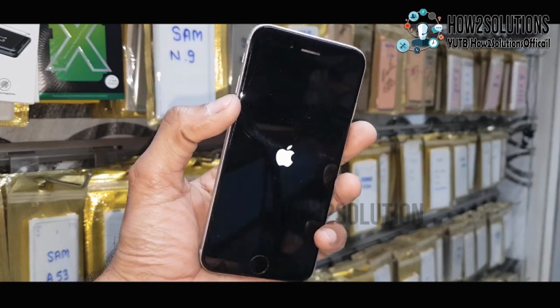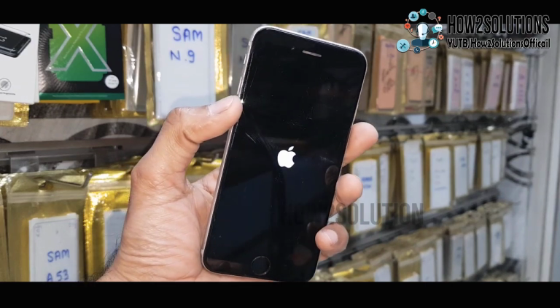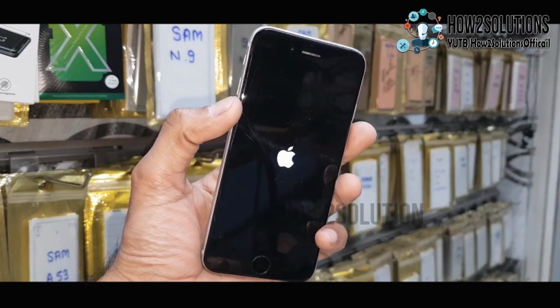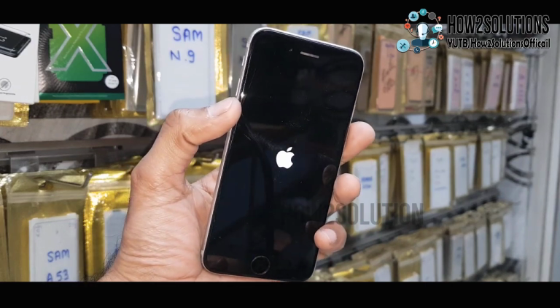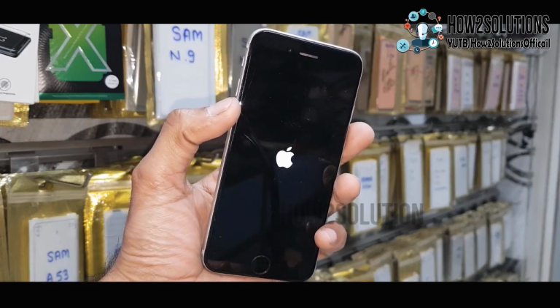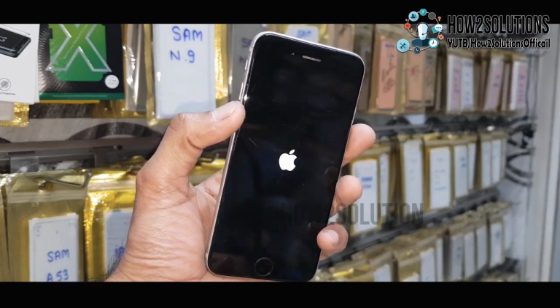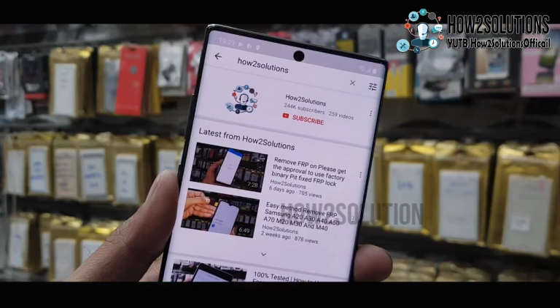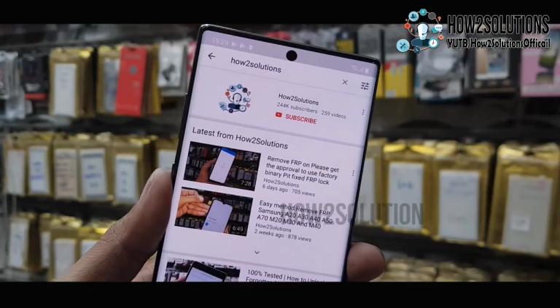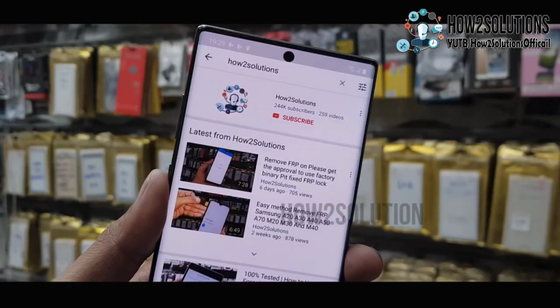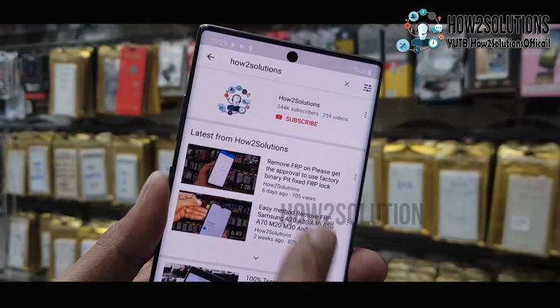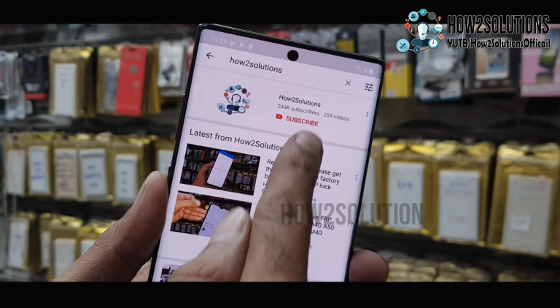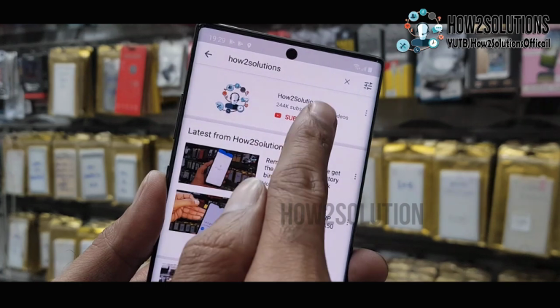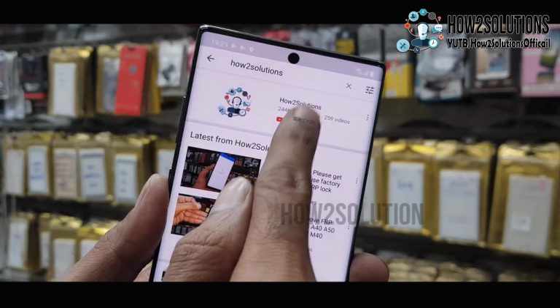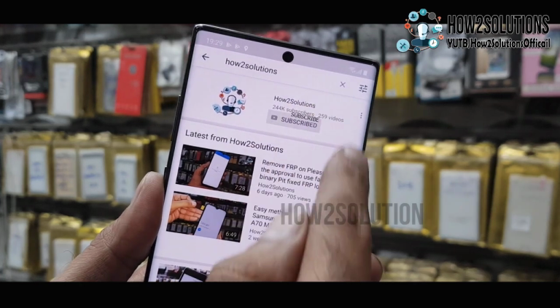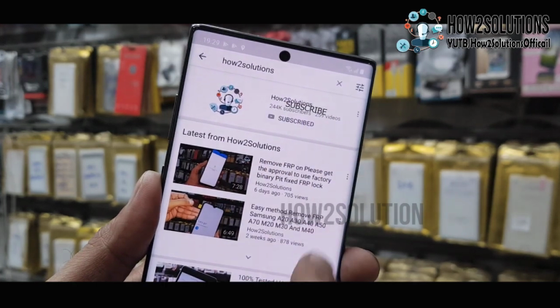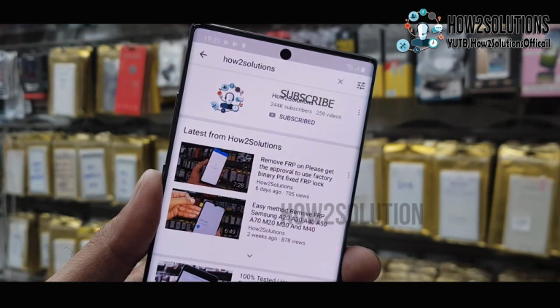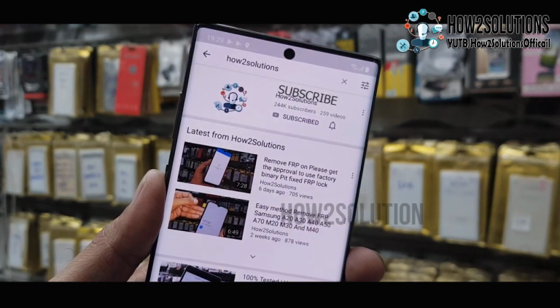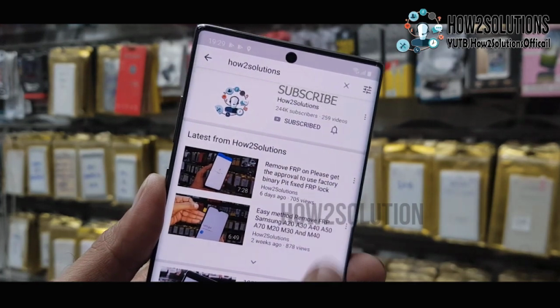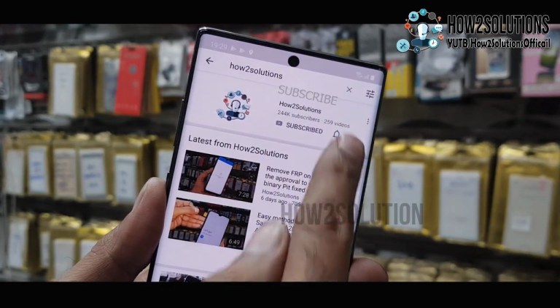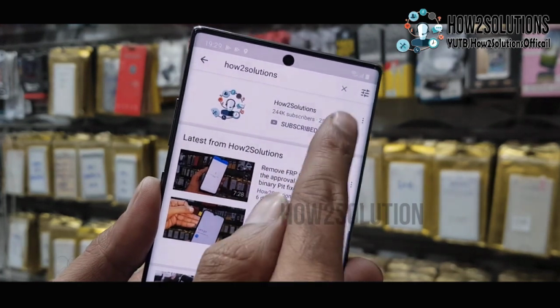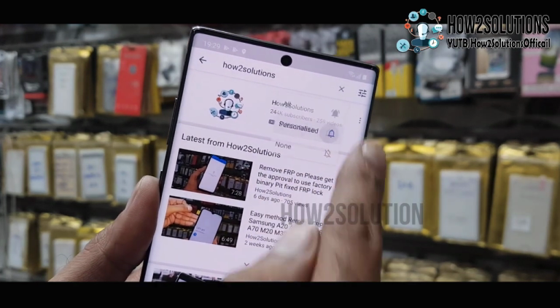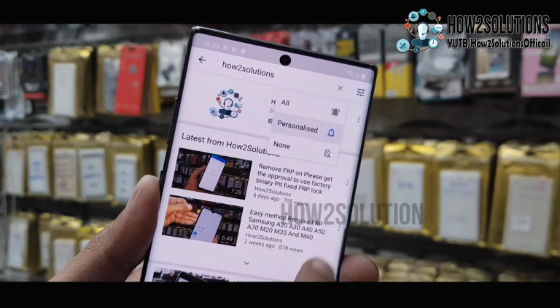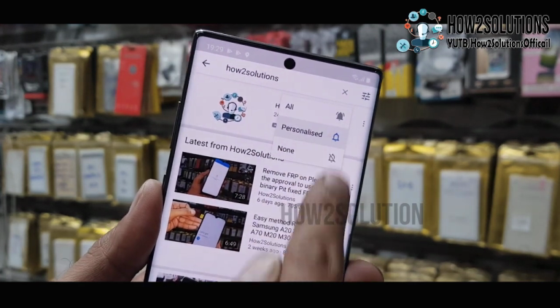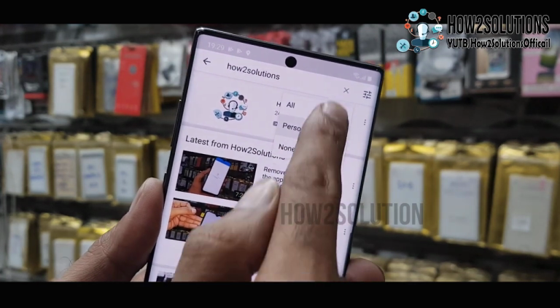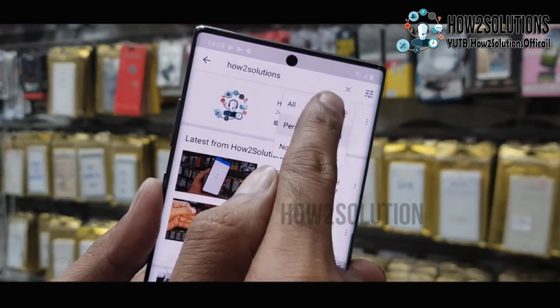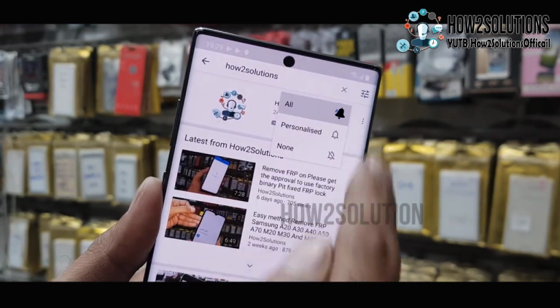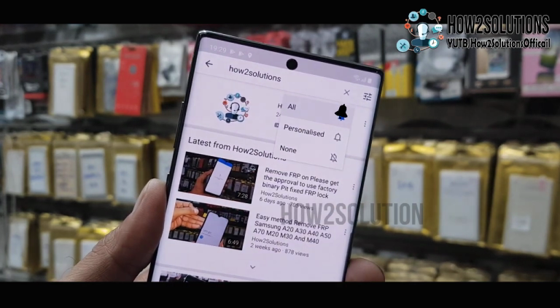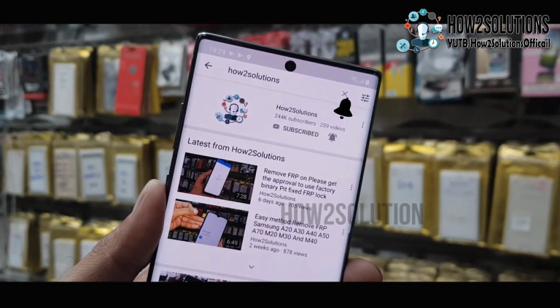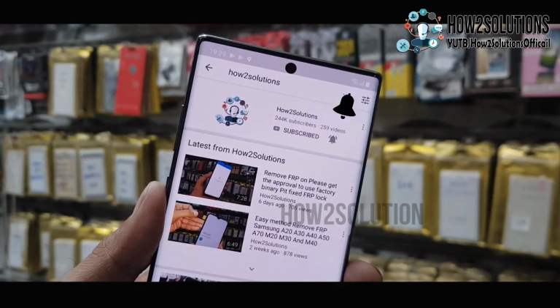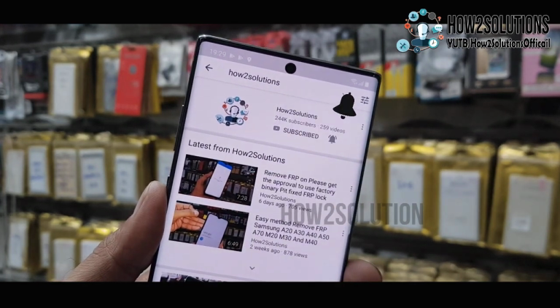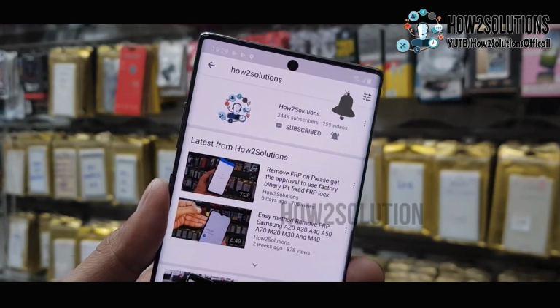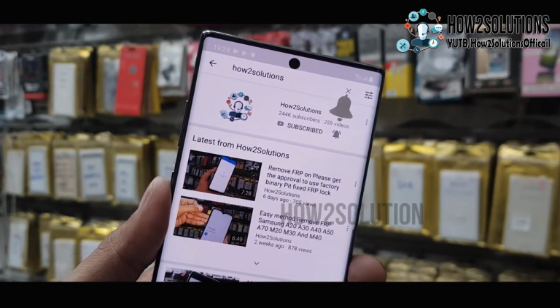So before starting the solution, please subscribe to my channel and press the bell icon to get notifications for all my latest videos first.